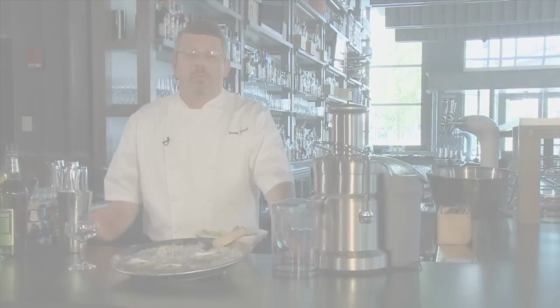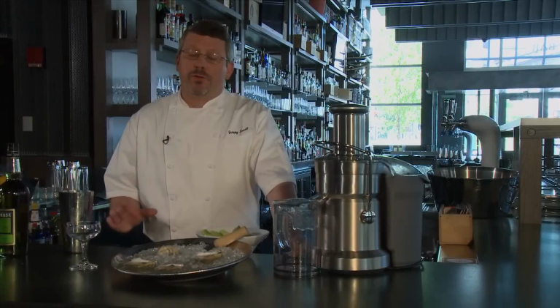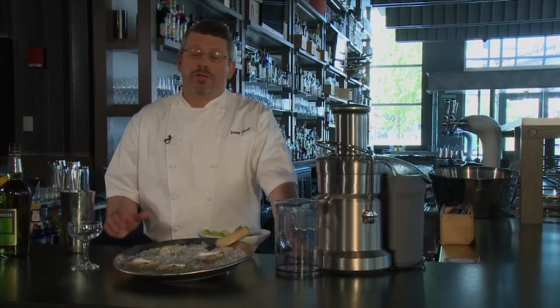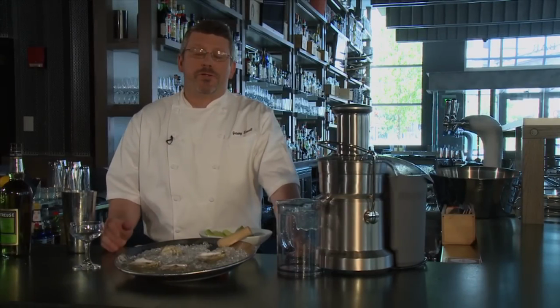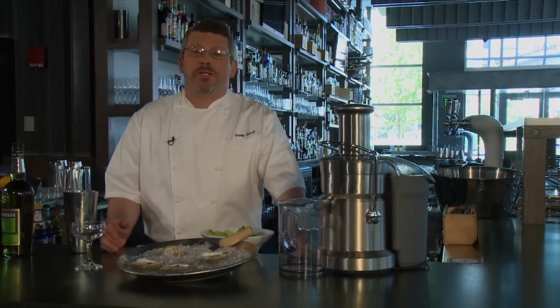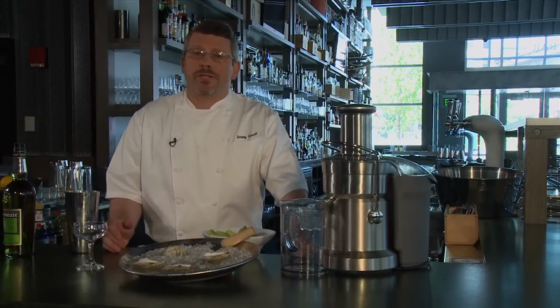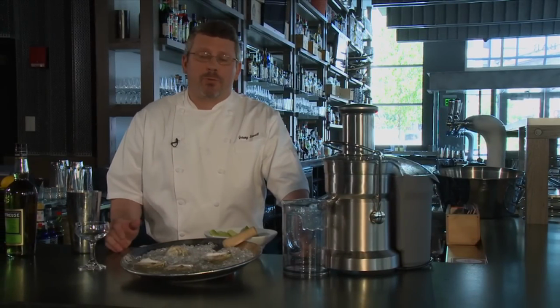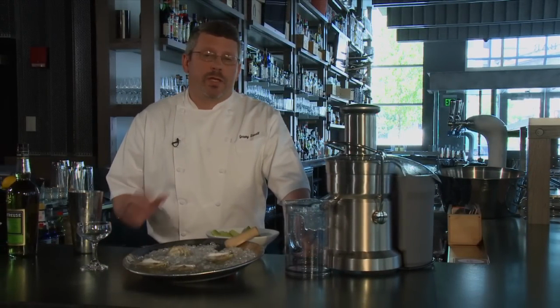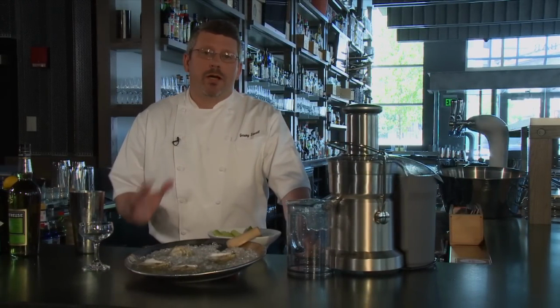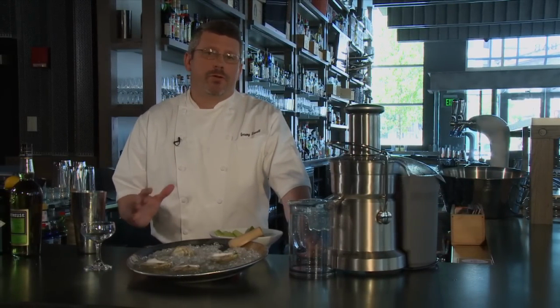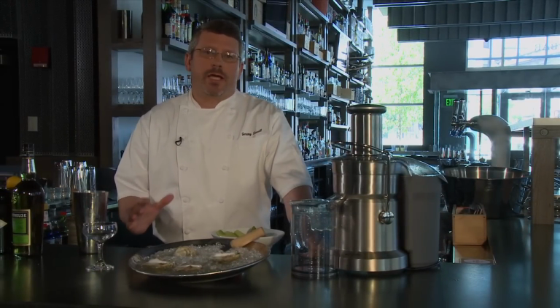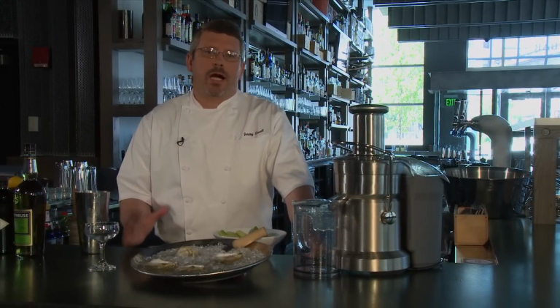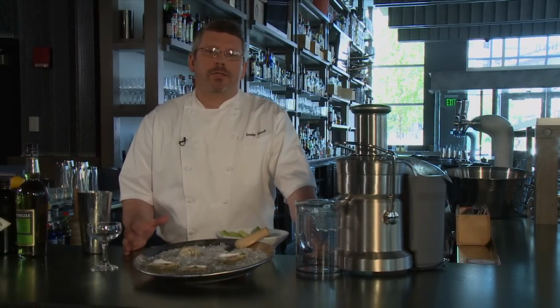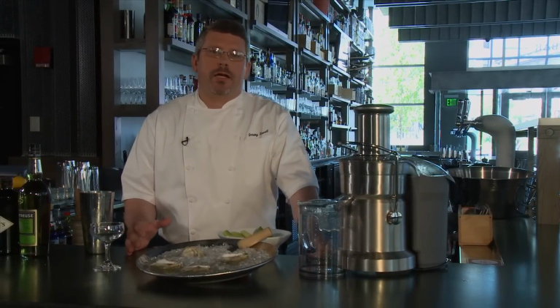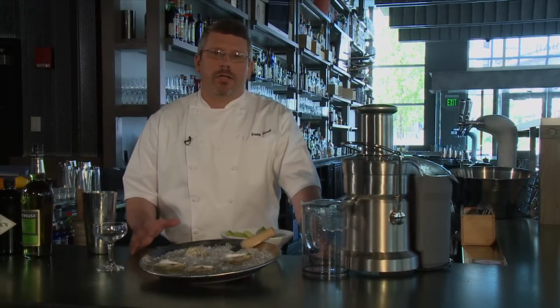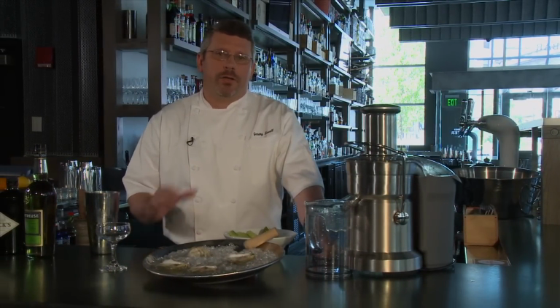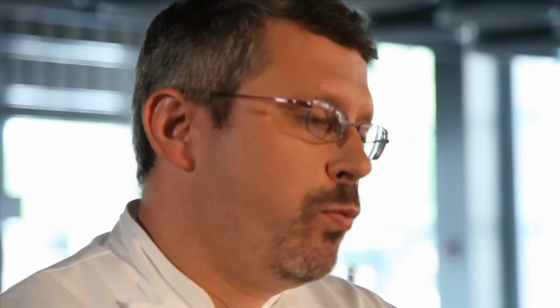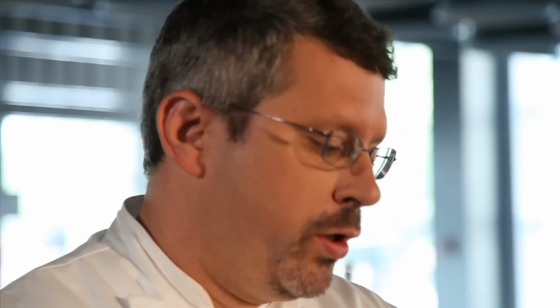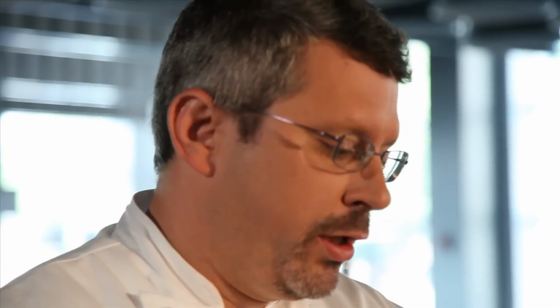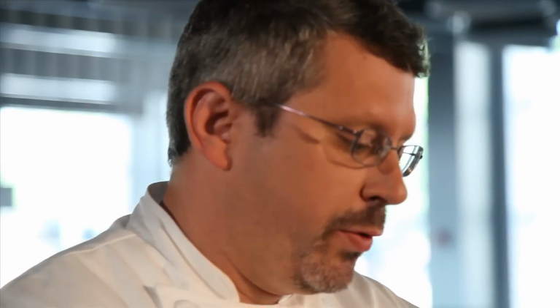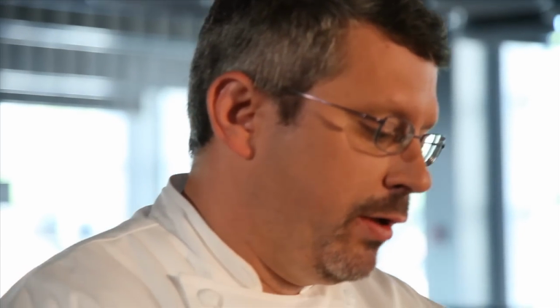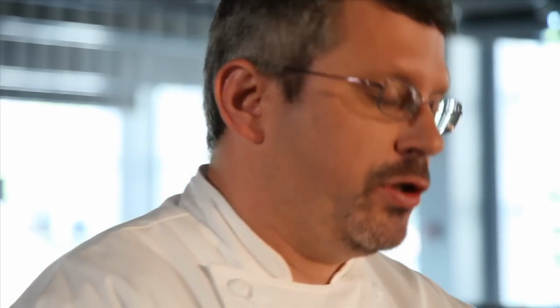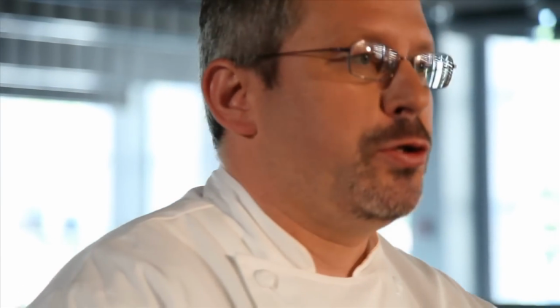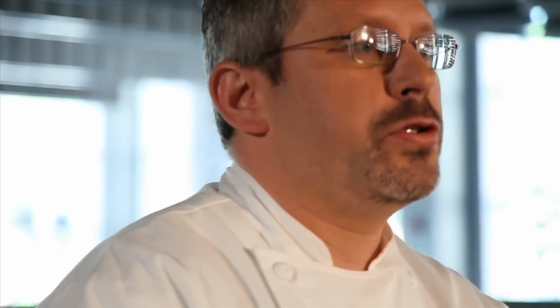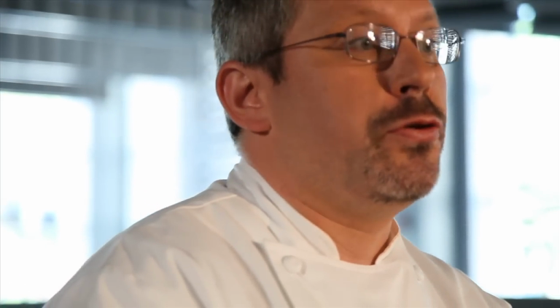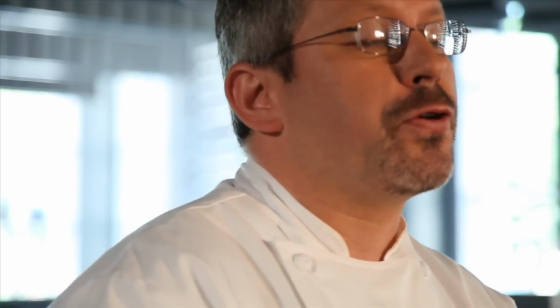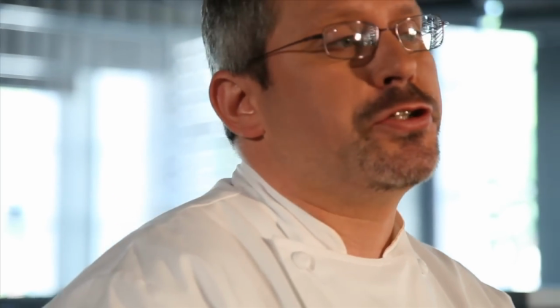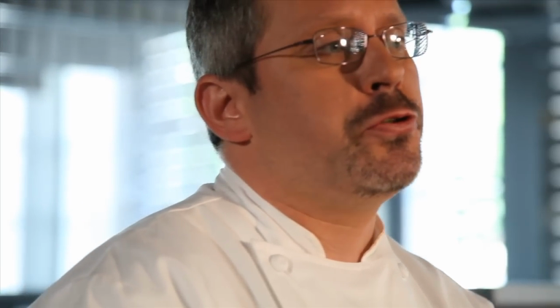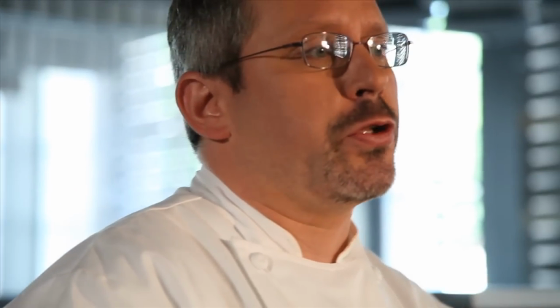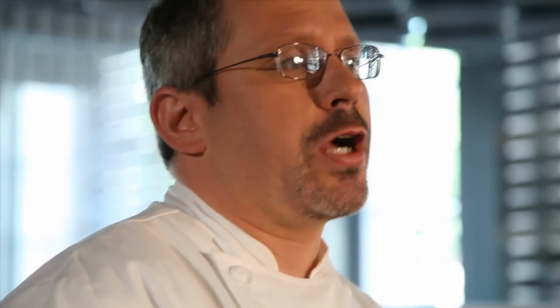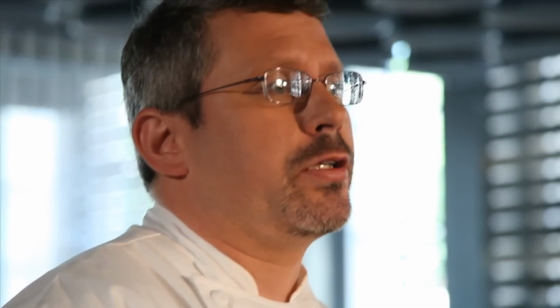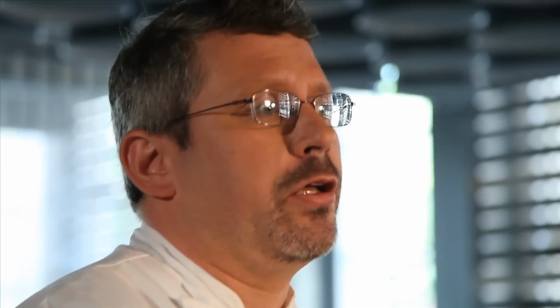With the oysters in the summer we love a great cocktail, and one thing that we love to do is do fresh juice with our cocktails.